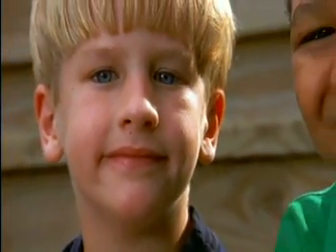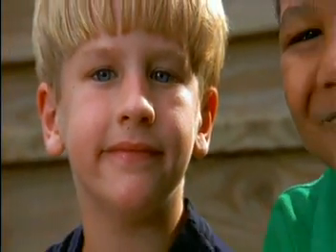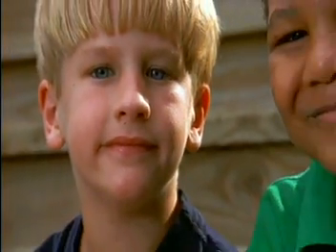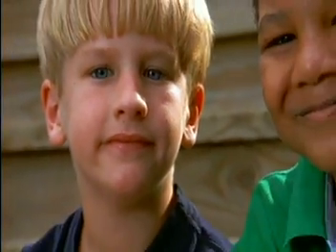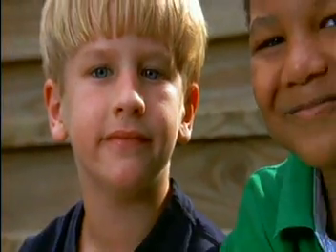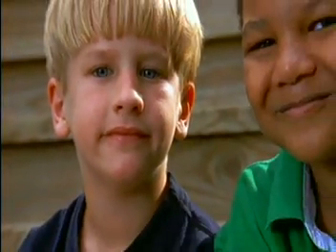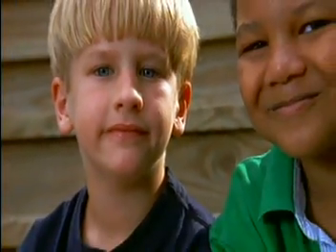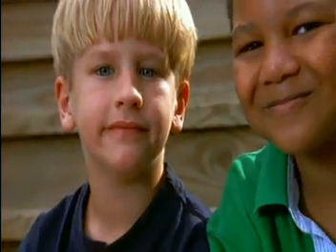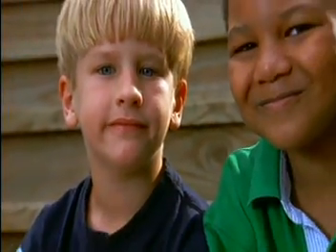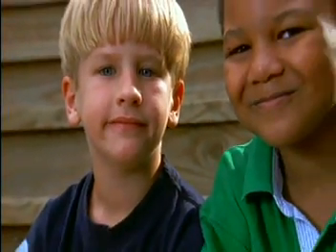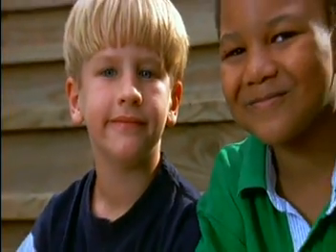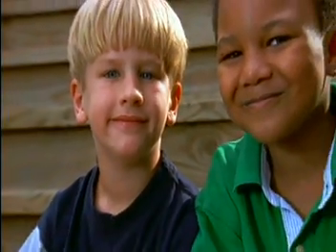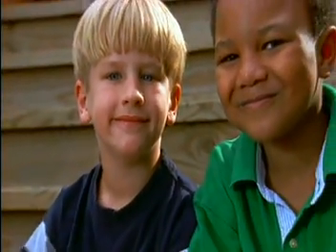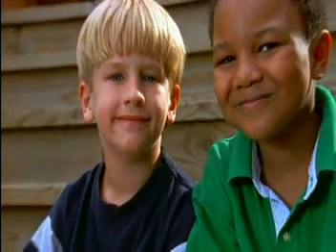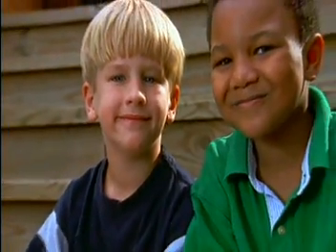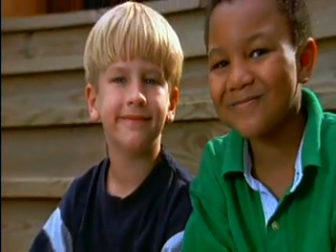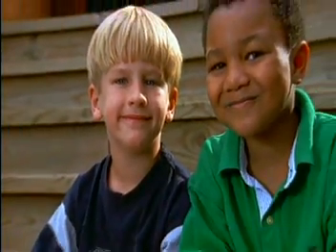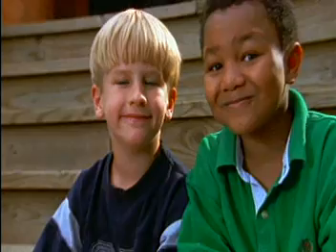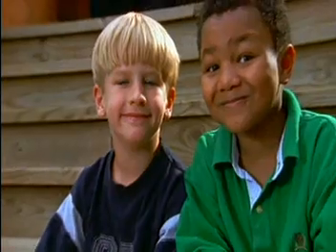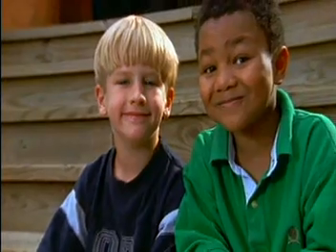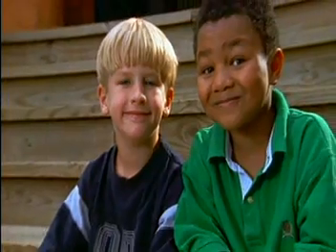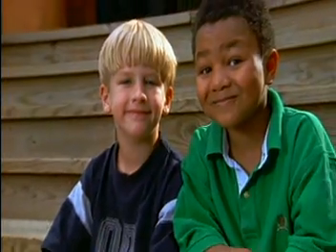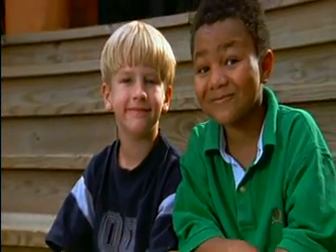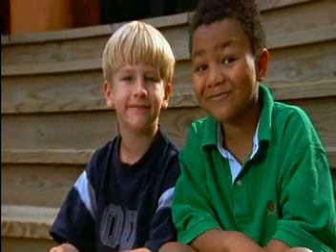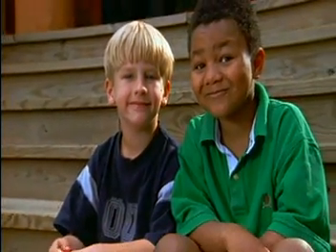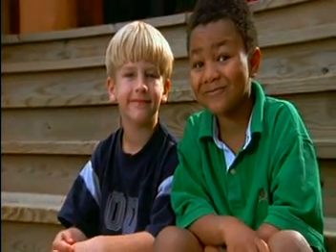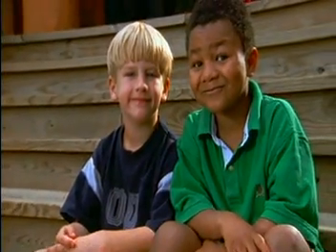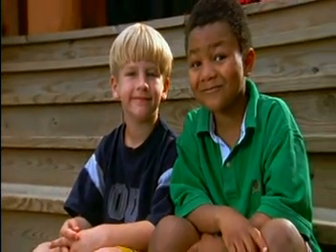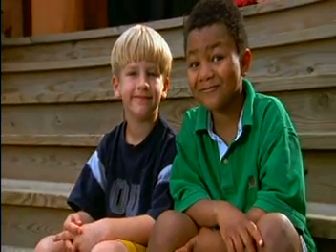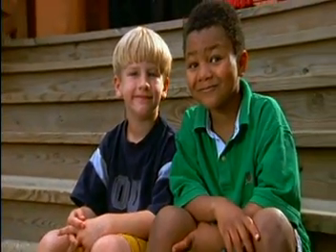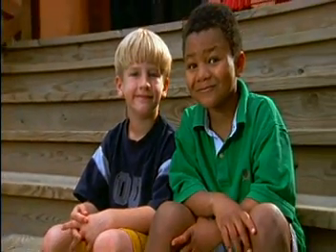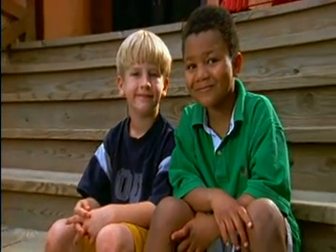A simple friendship, a sunny day, our life.